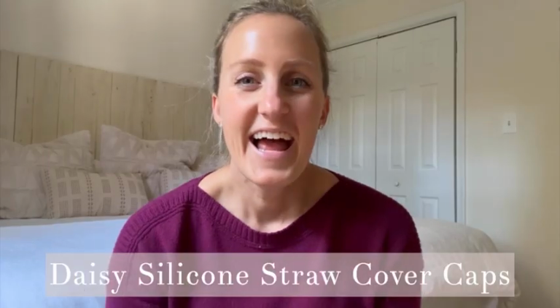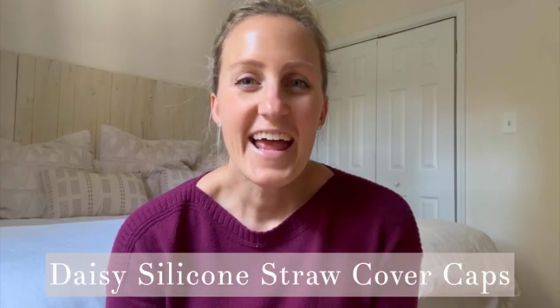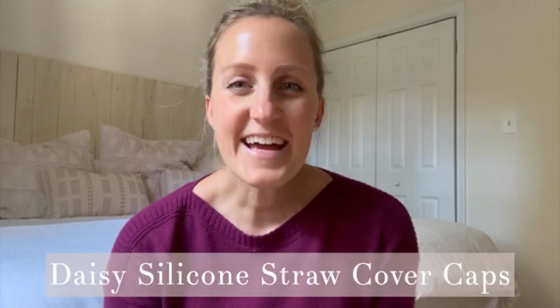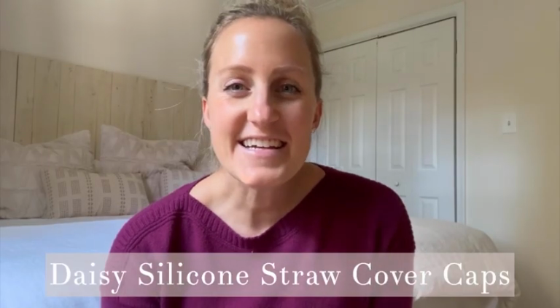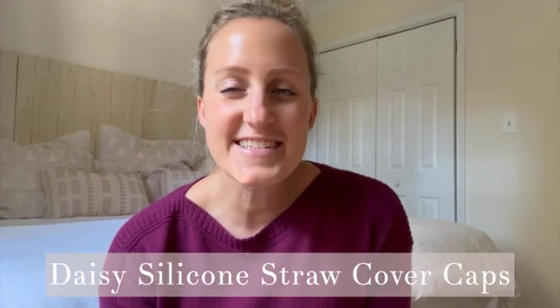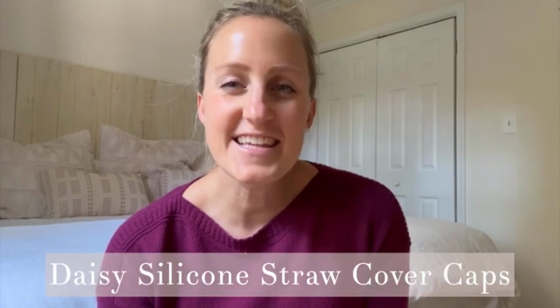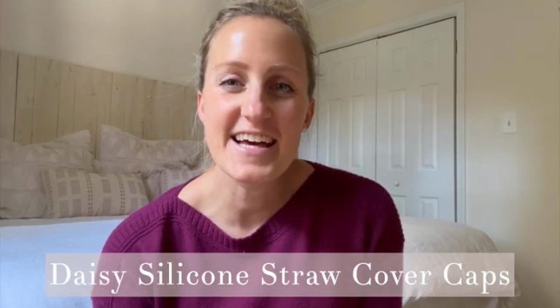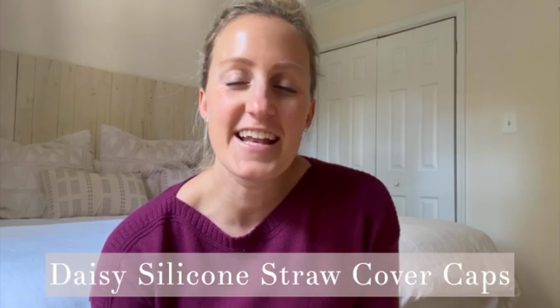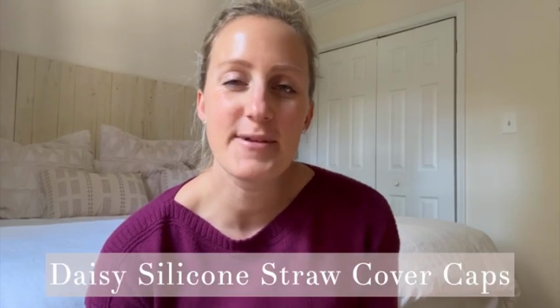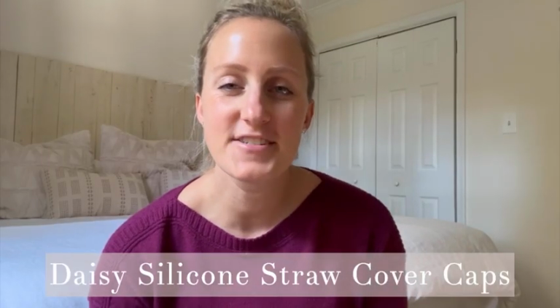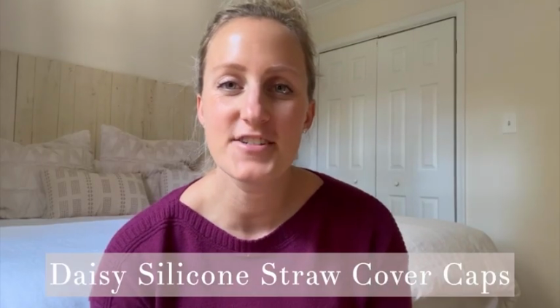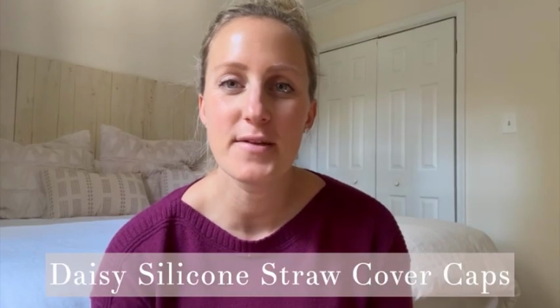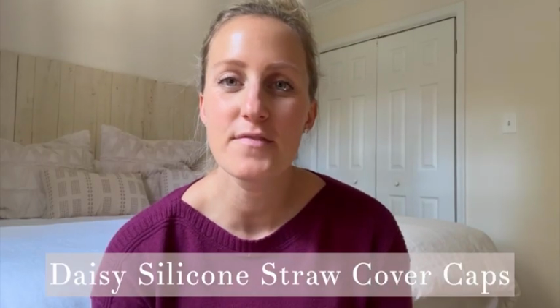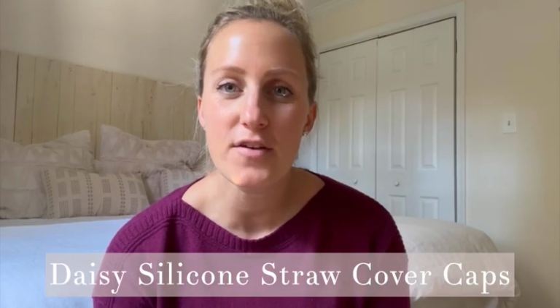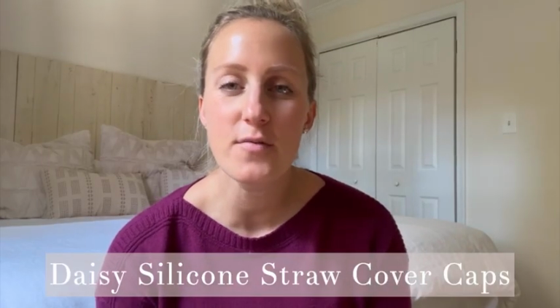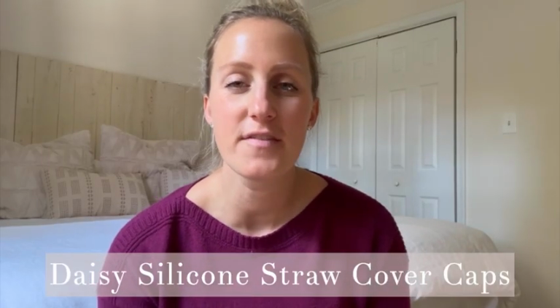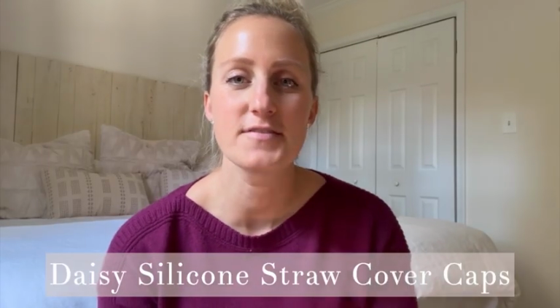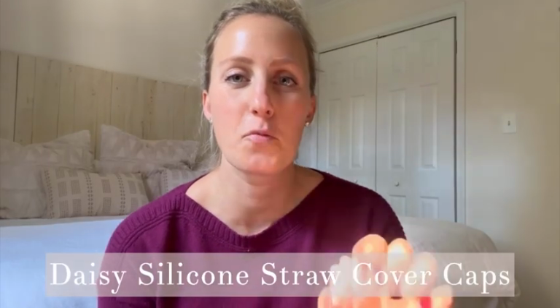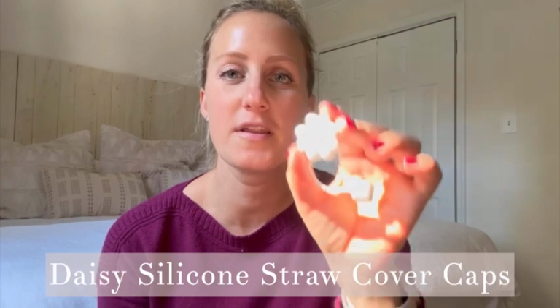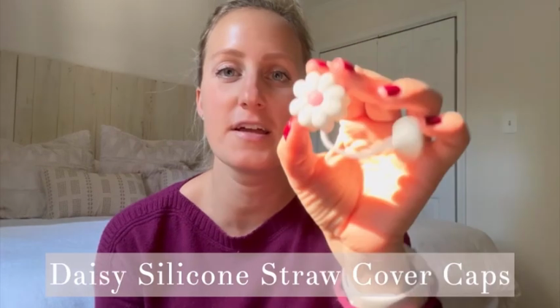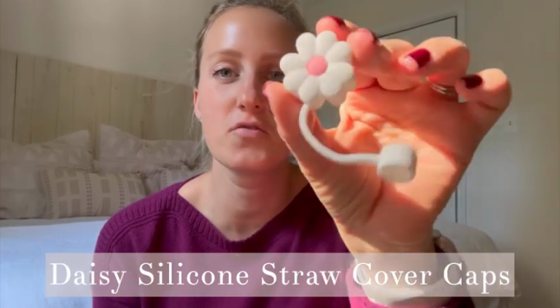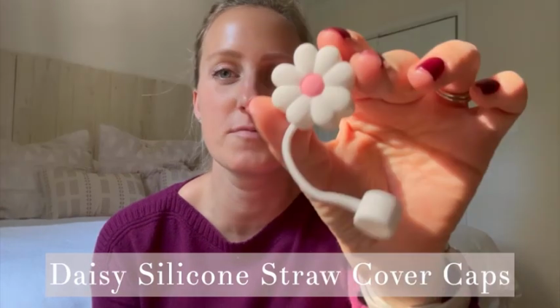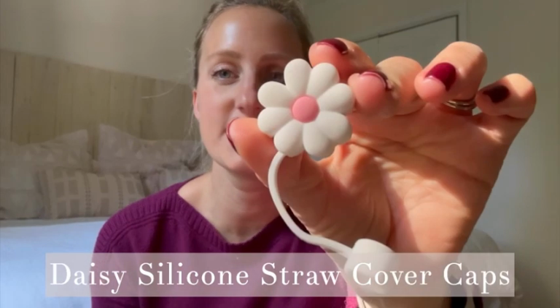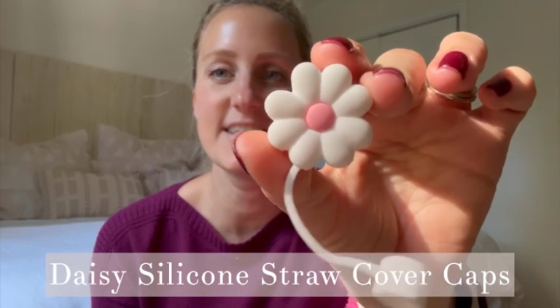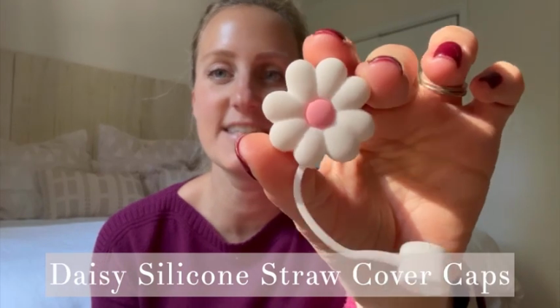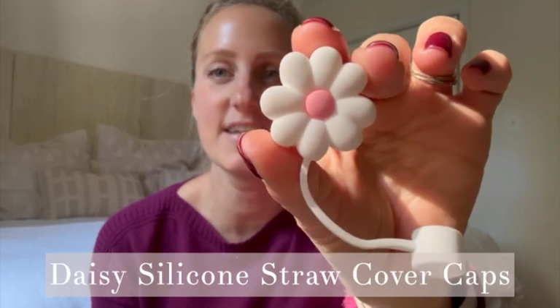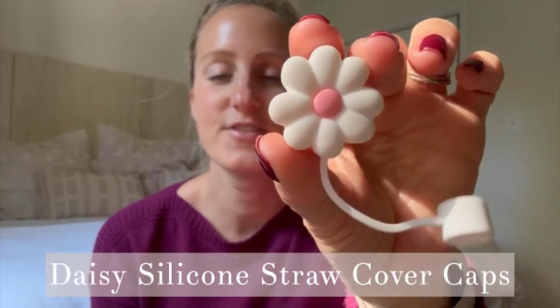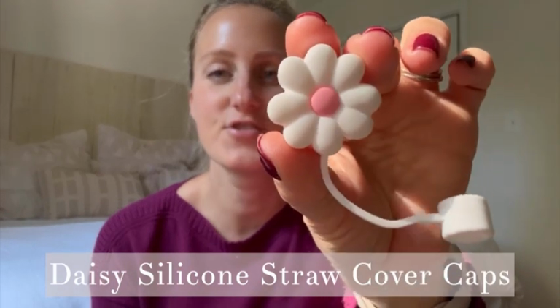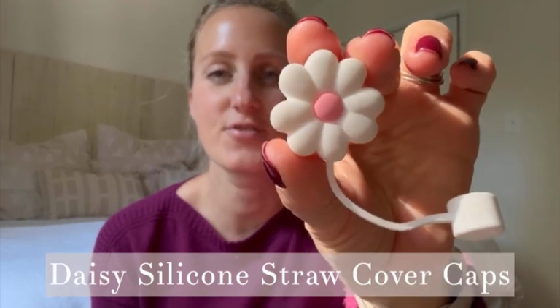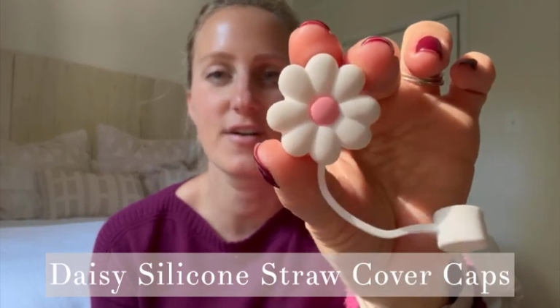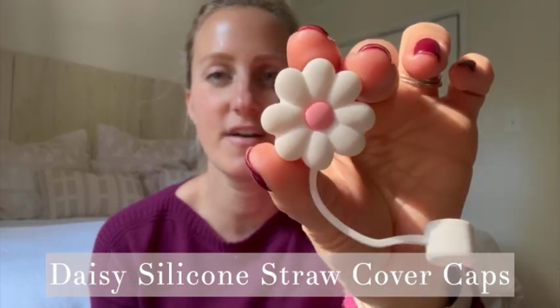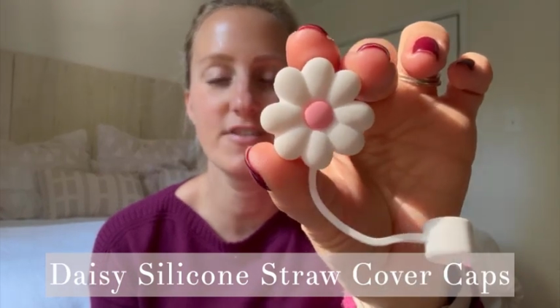Hey guys, it's Leah and I'm here to do a review on these really adorable Daisy straw covers.